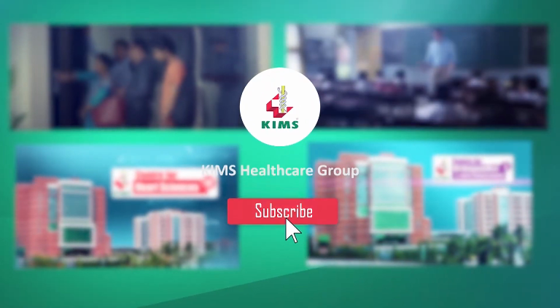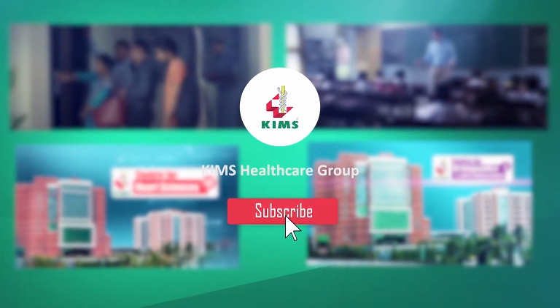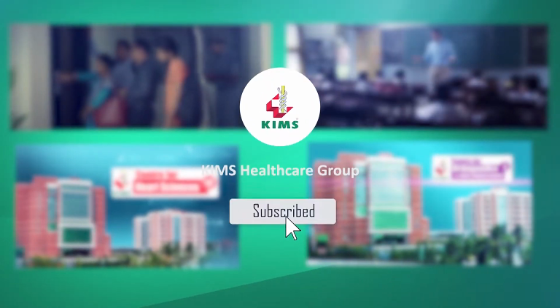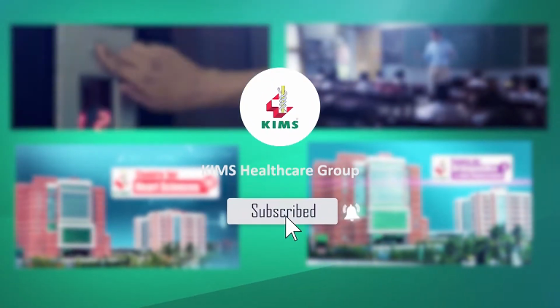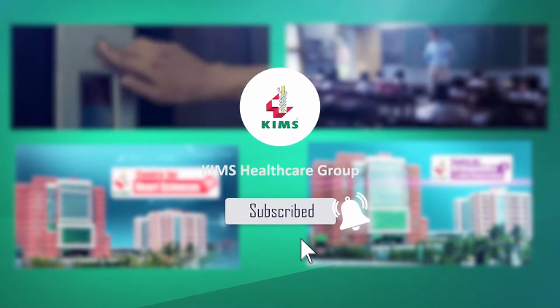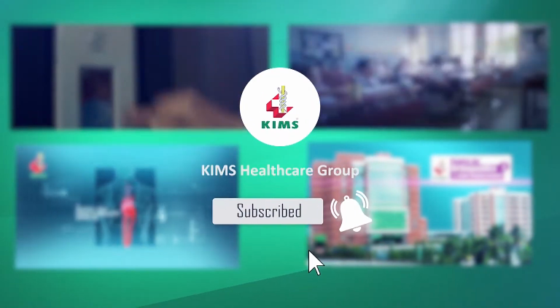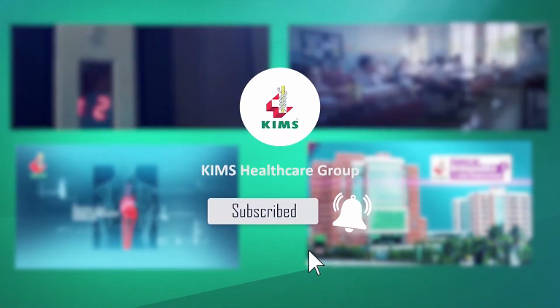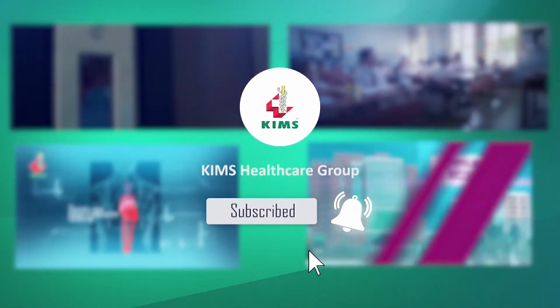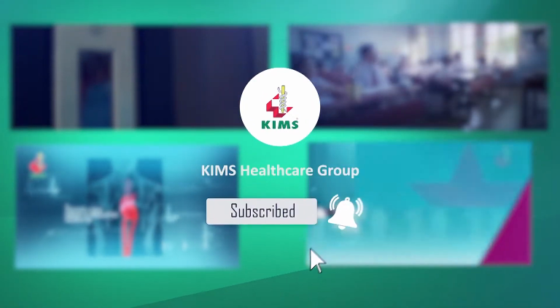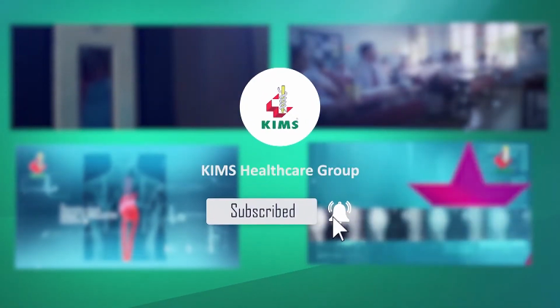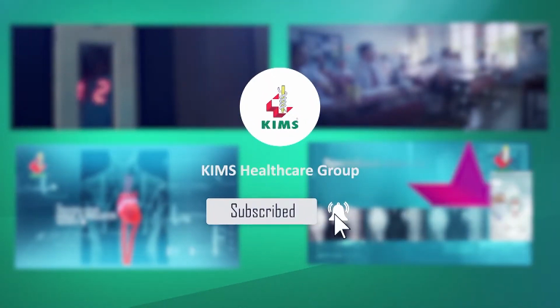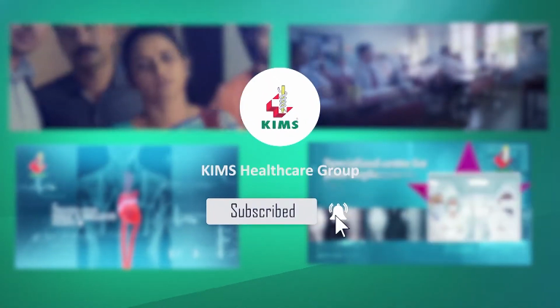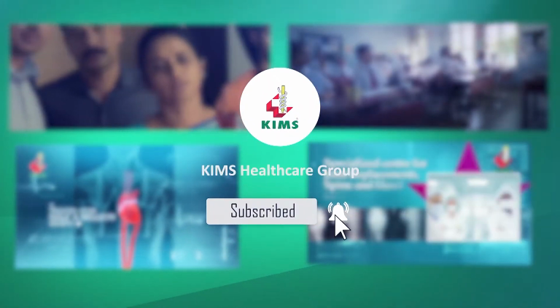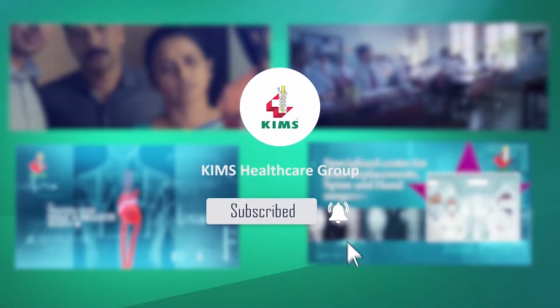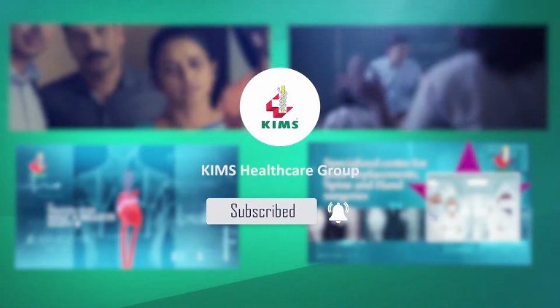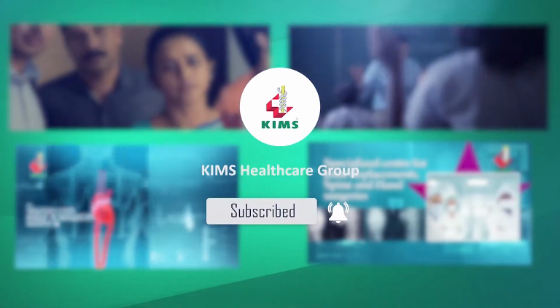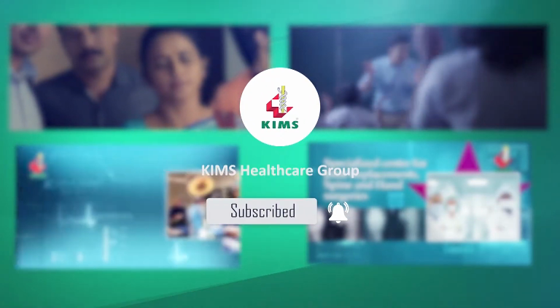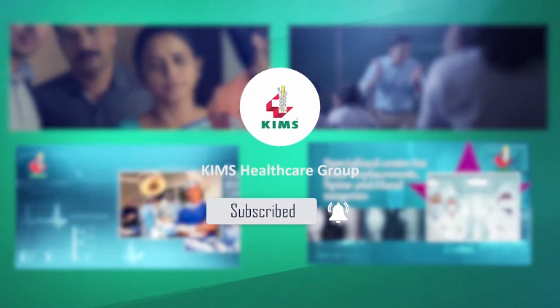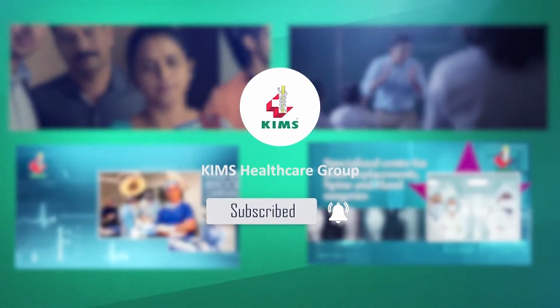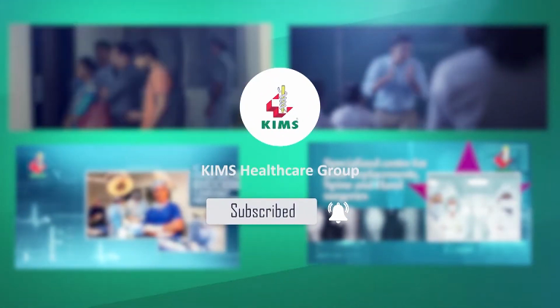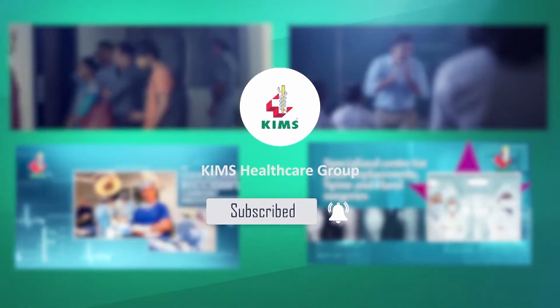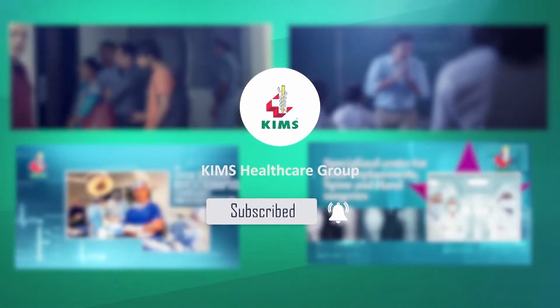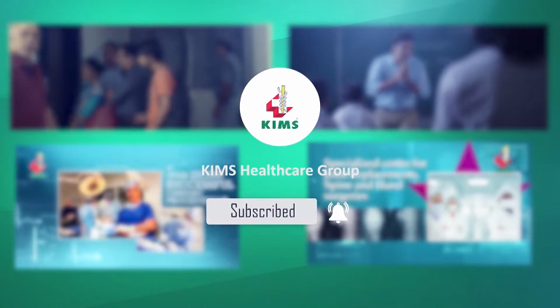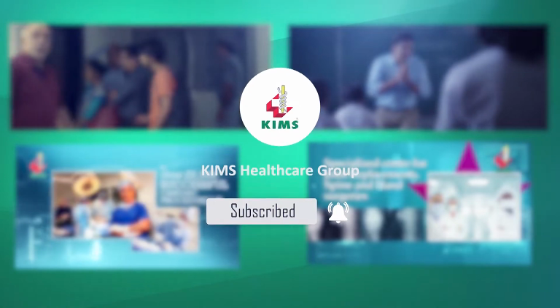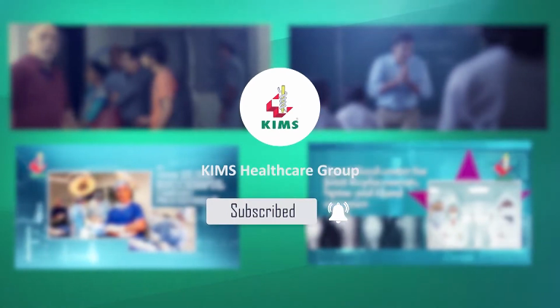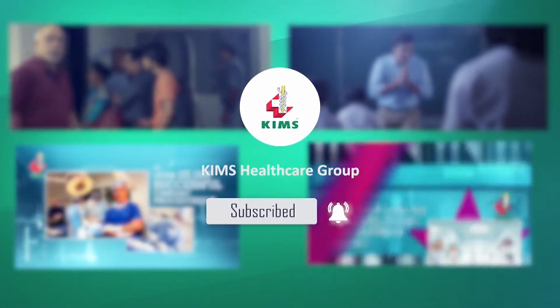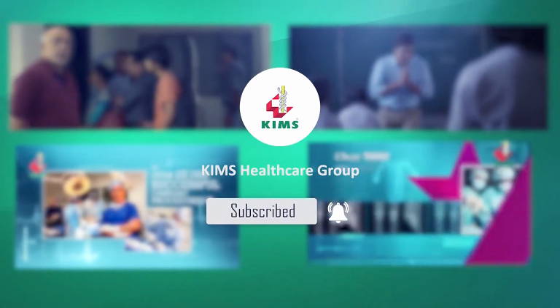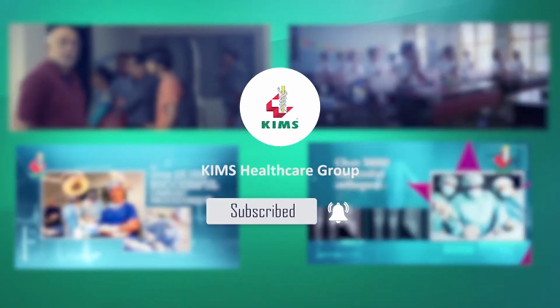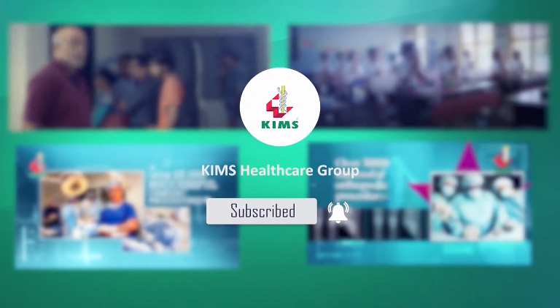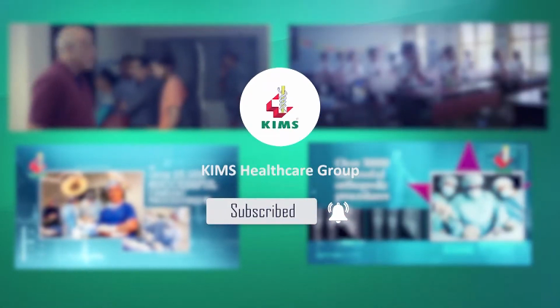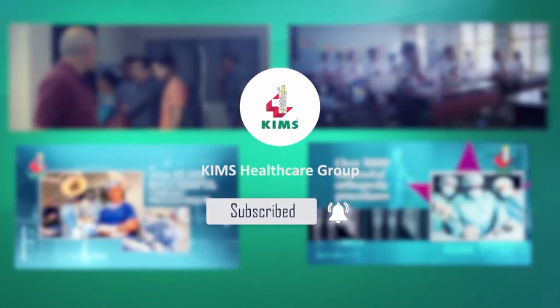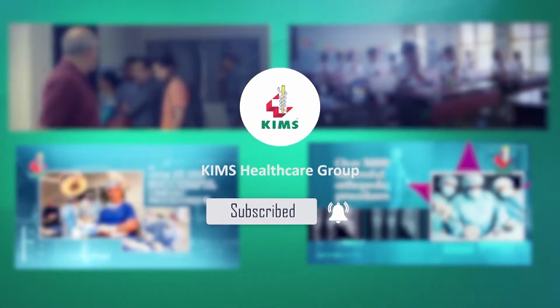Subscribe to our channel now and press the bell icon to never miss an update from Kim's Global.